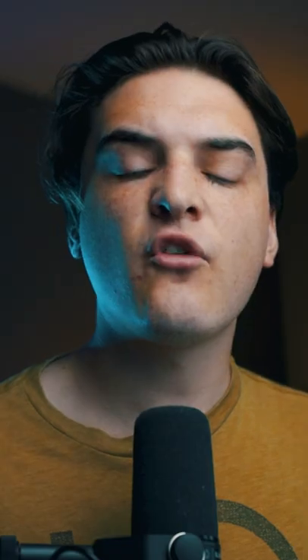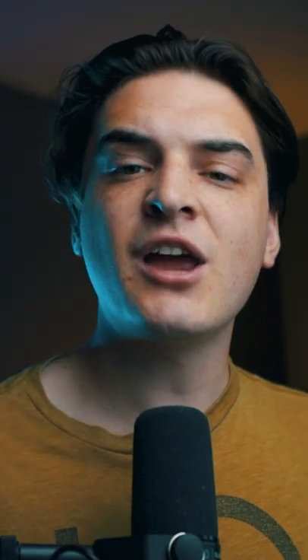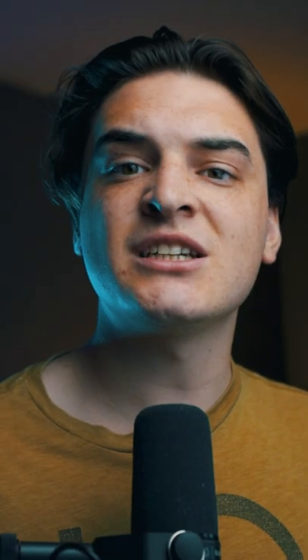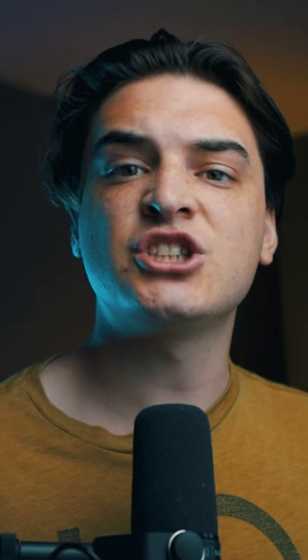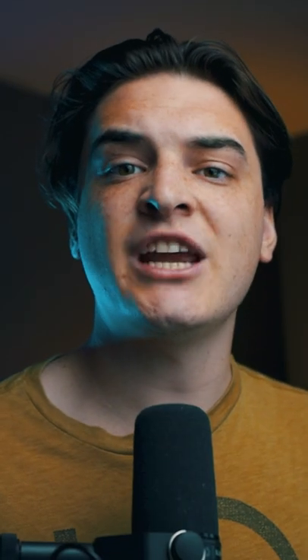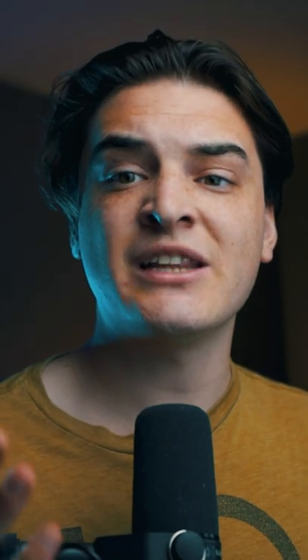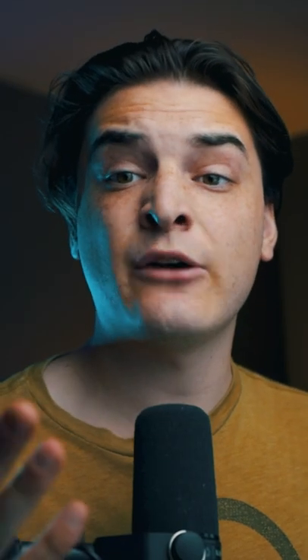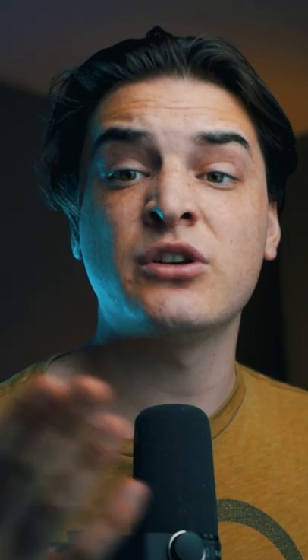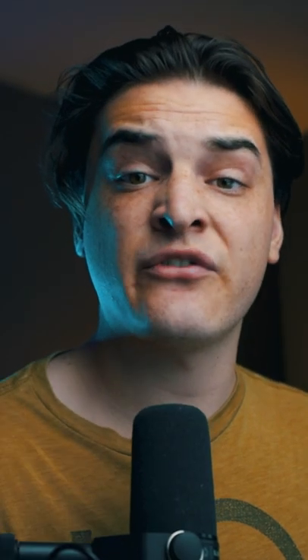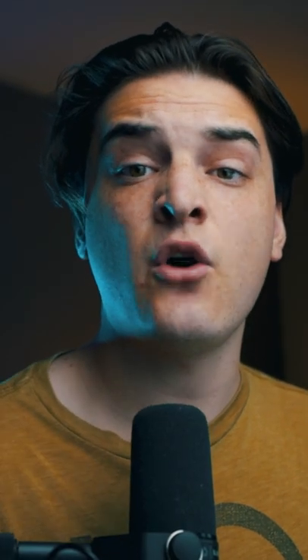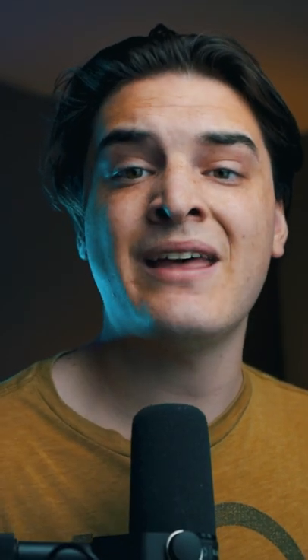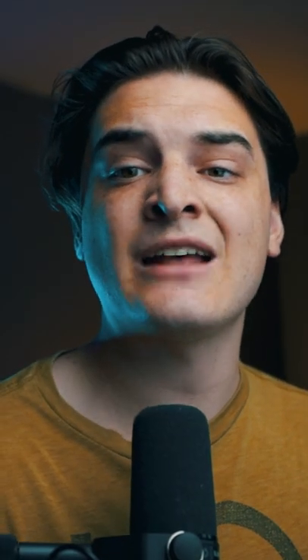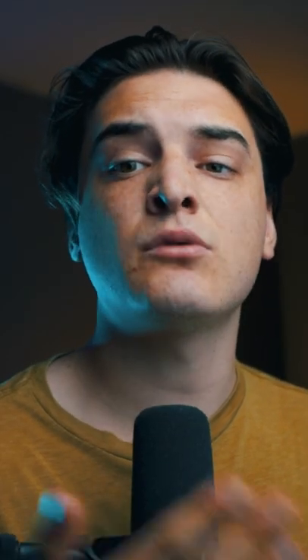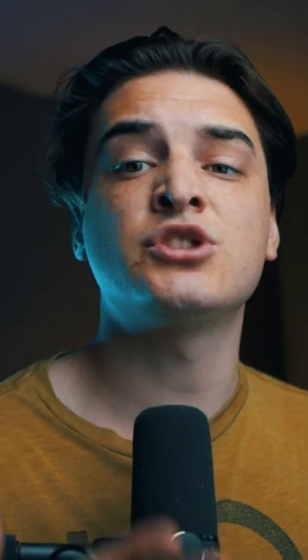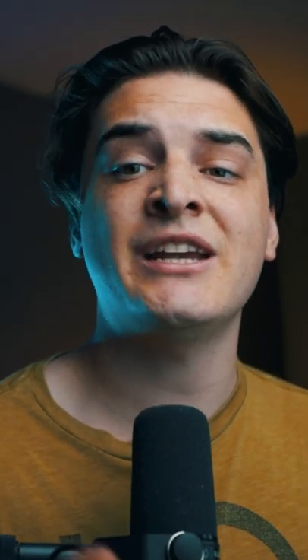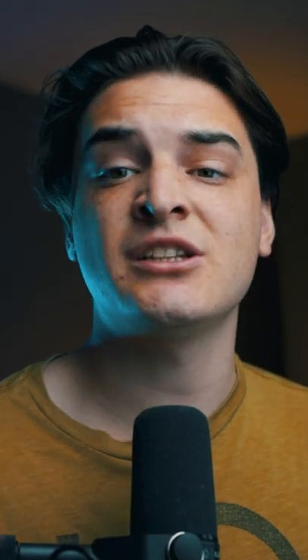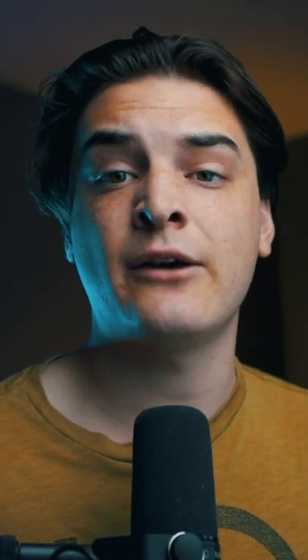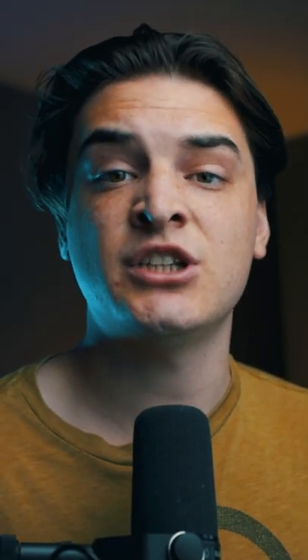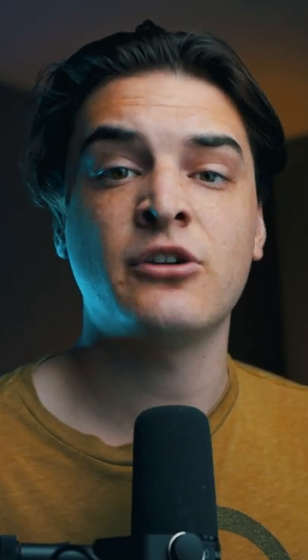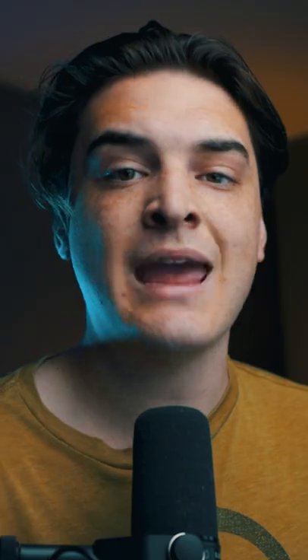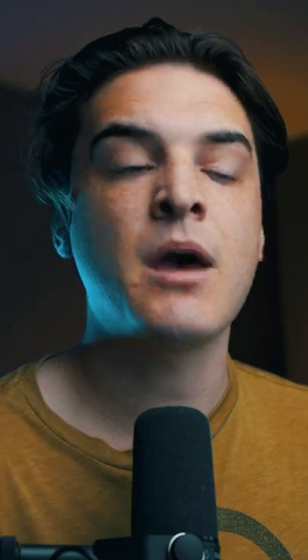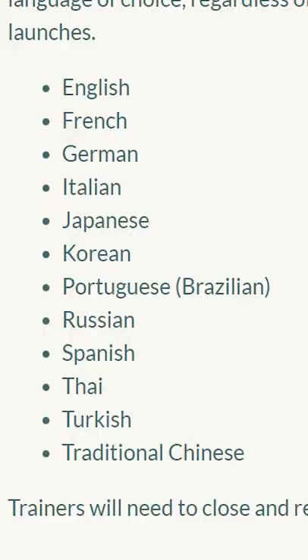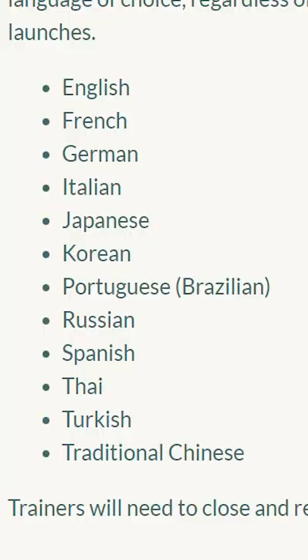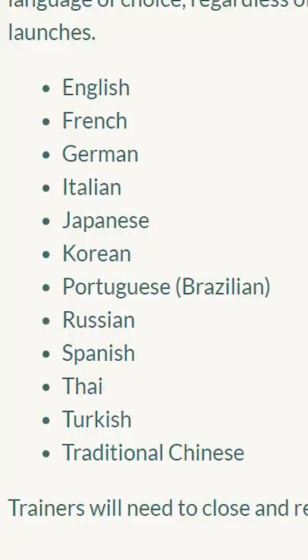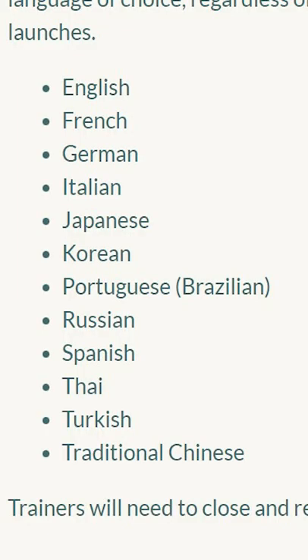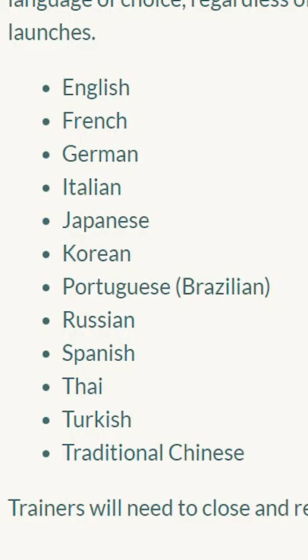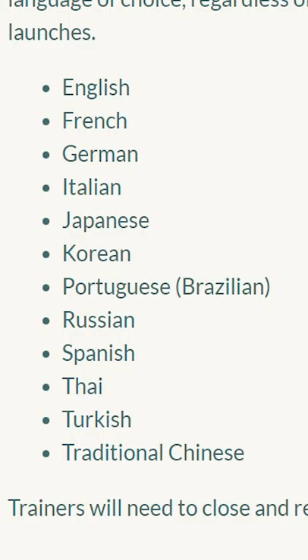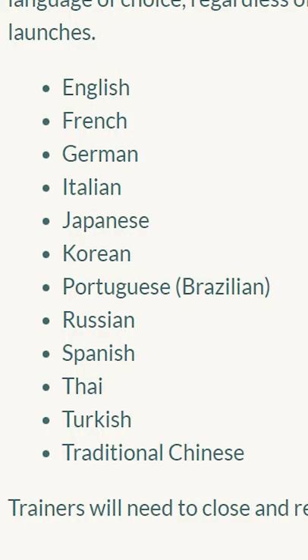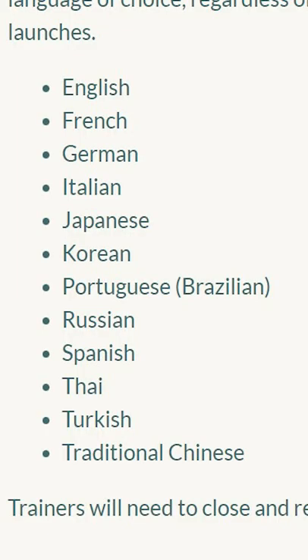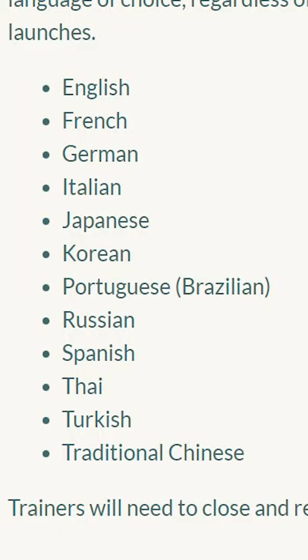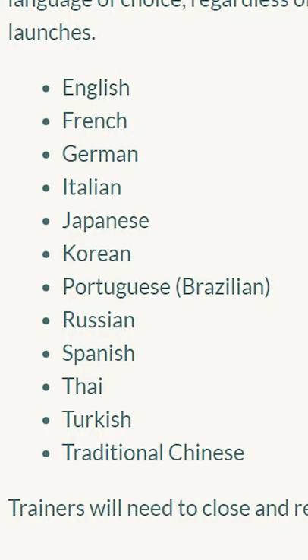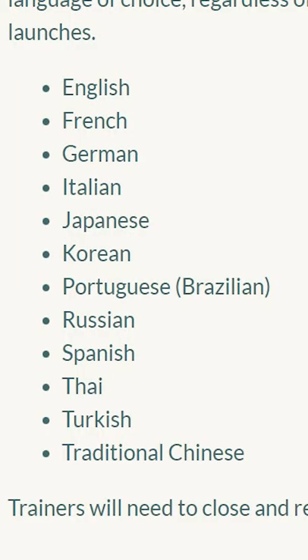Before, you actually had to change the language of your phone, and that's what would change the language in your game. But now, it's a separate setting in Pokemon Go.